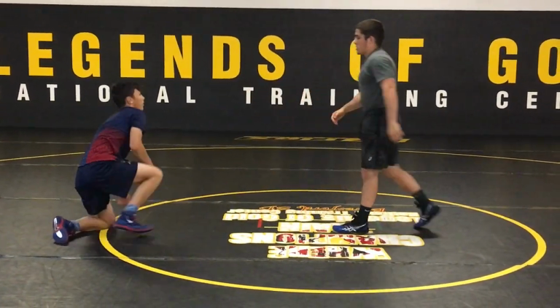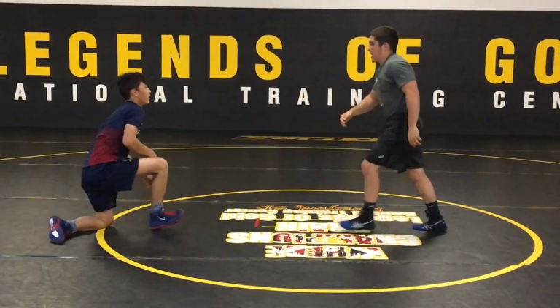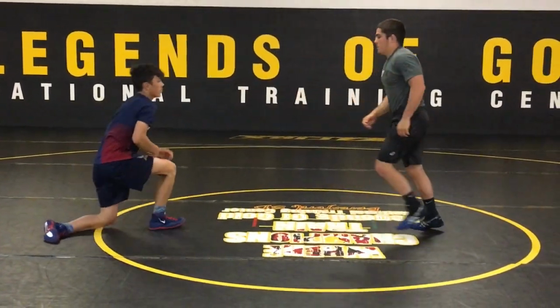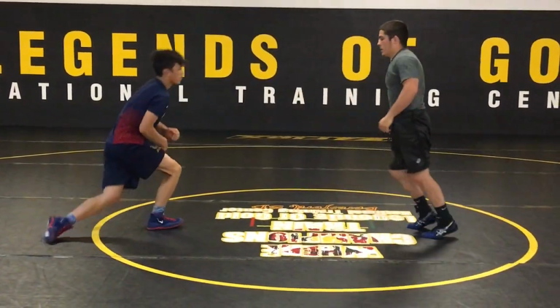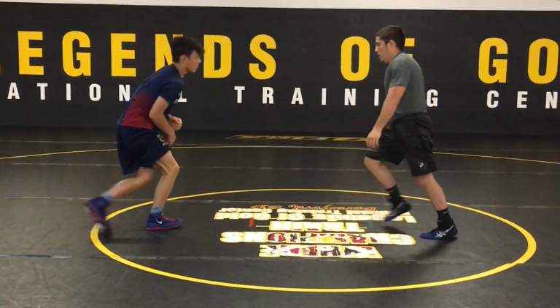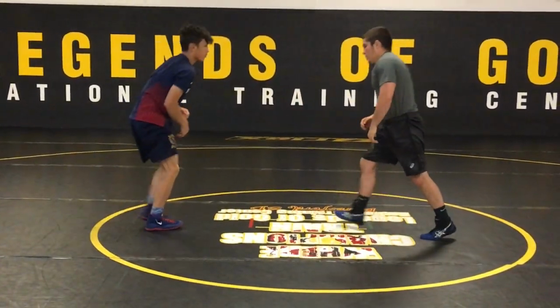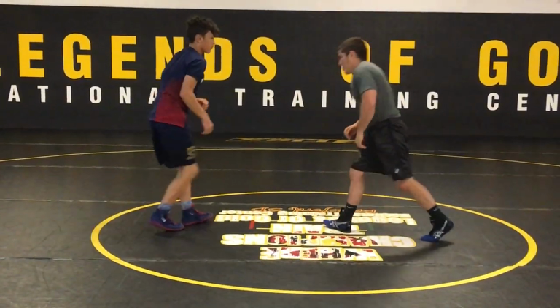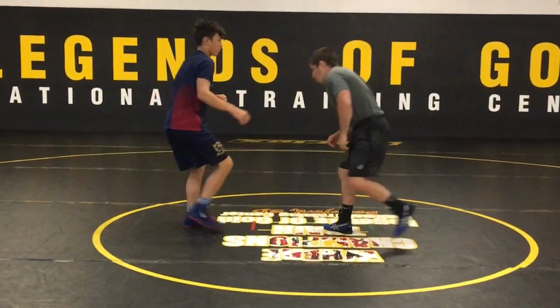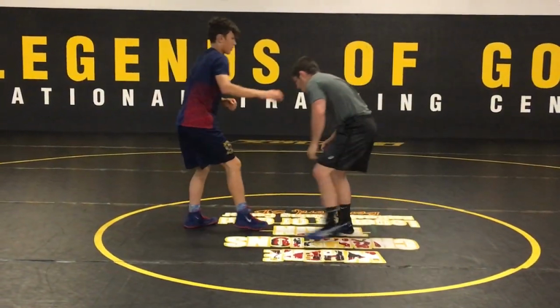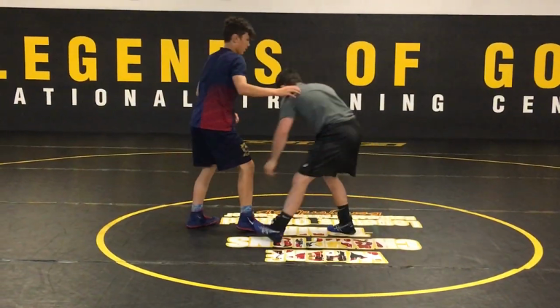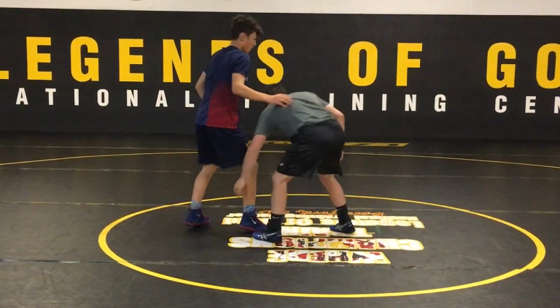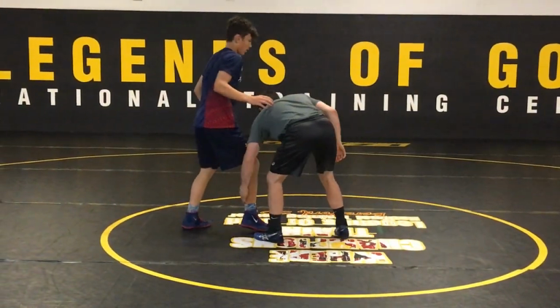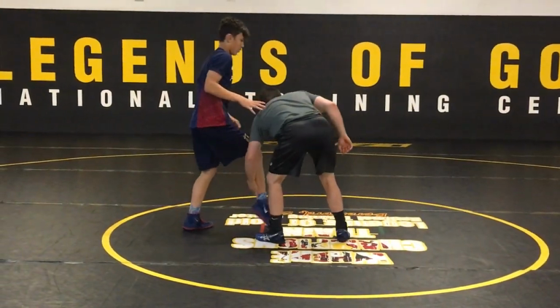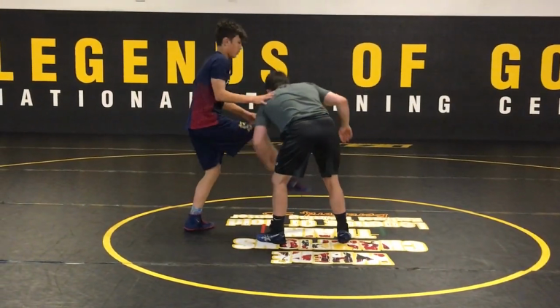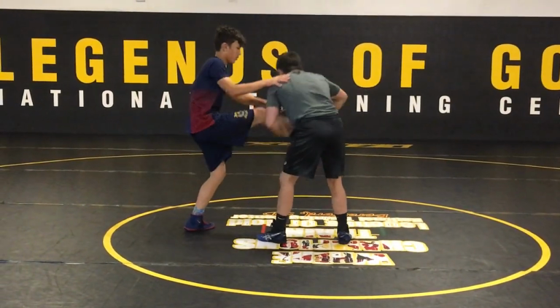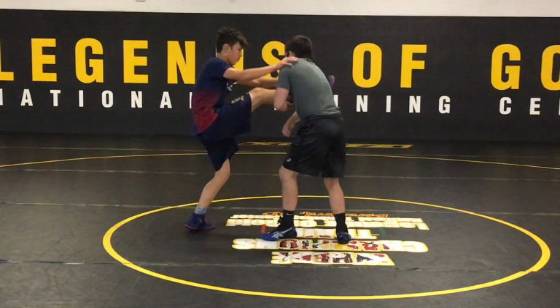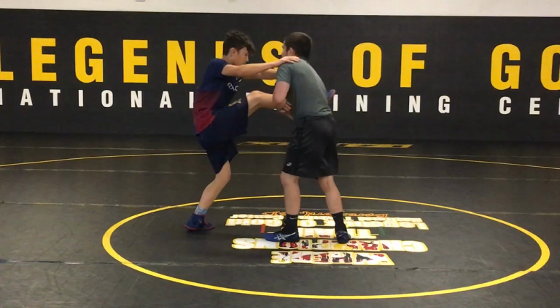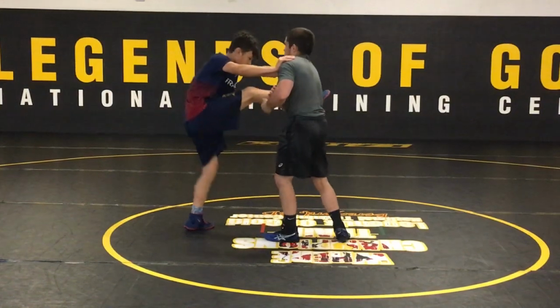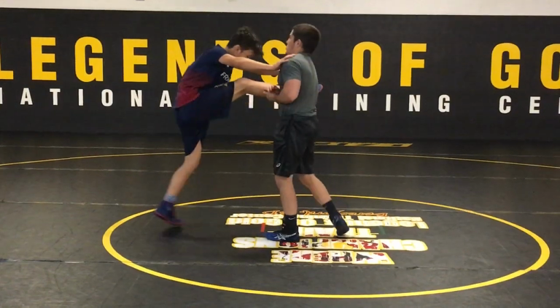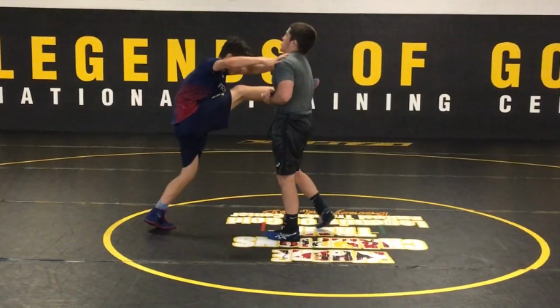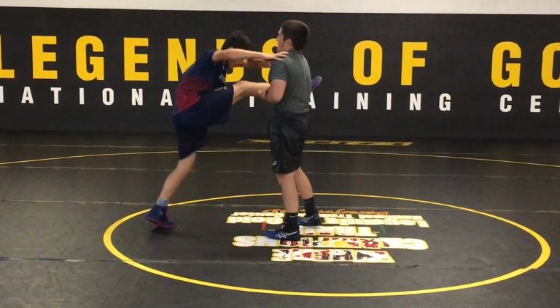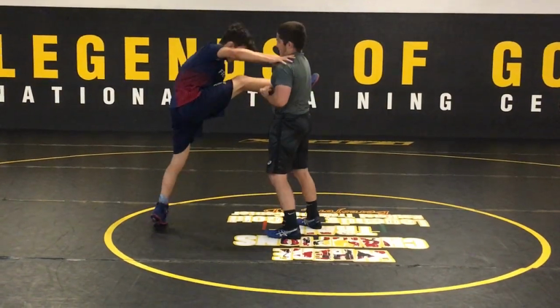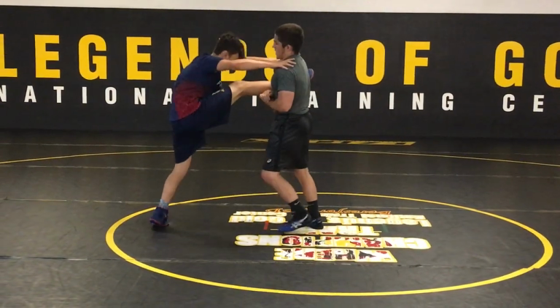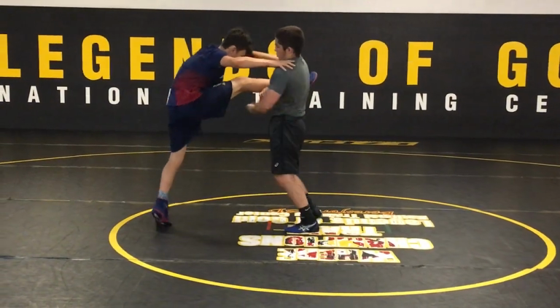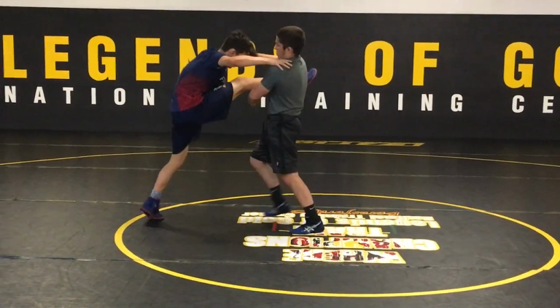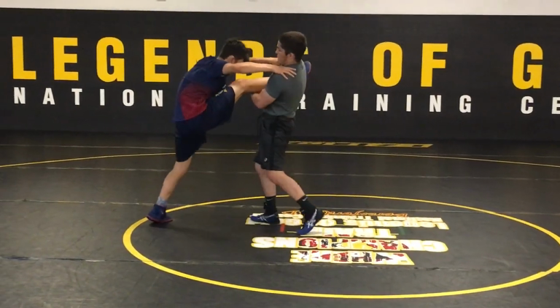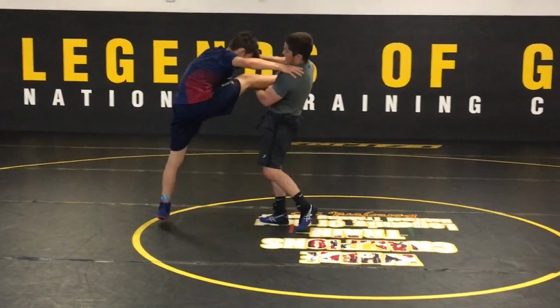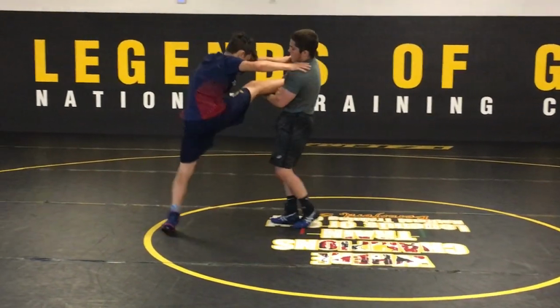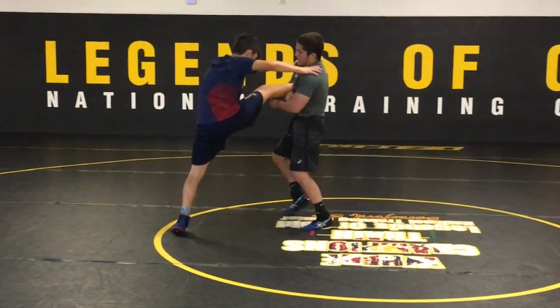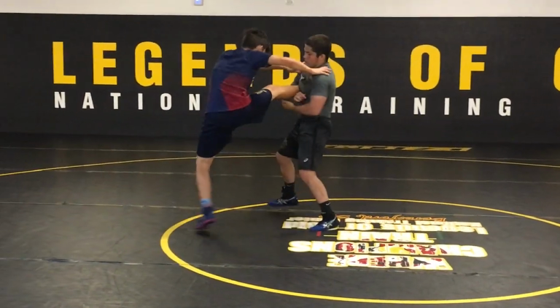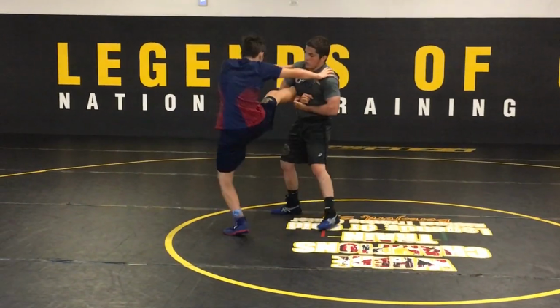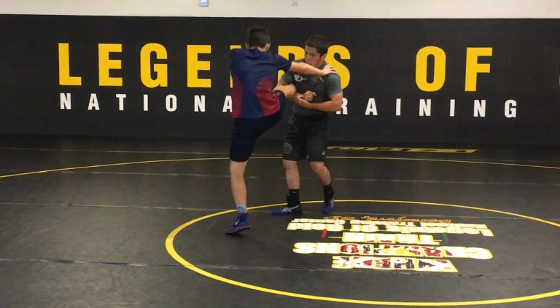One more time, a little bit quicker. He's posting my shoulders away — I can't triple.